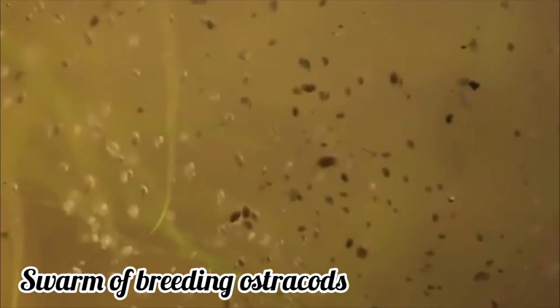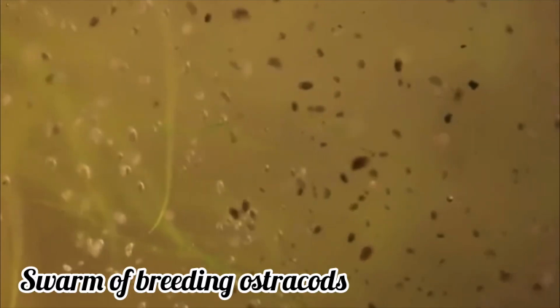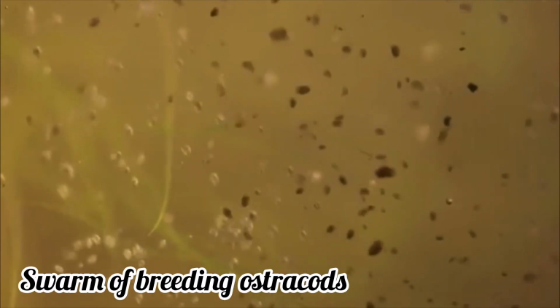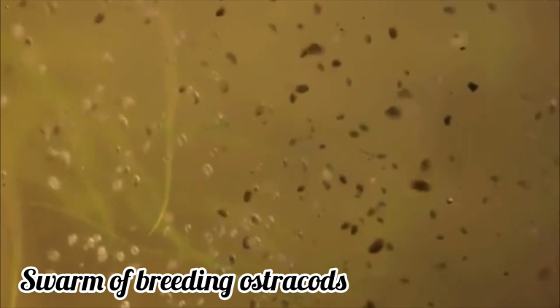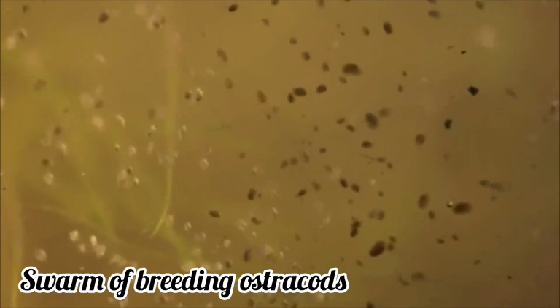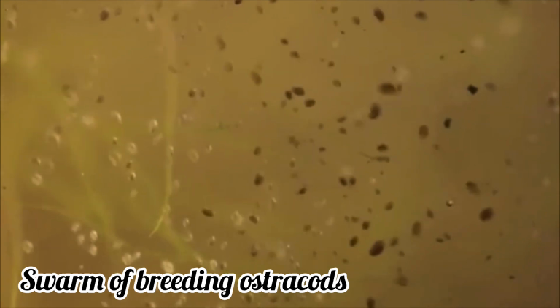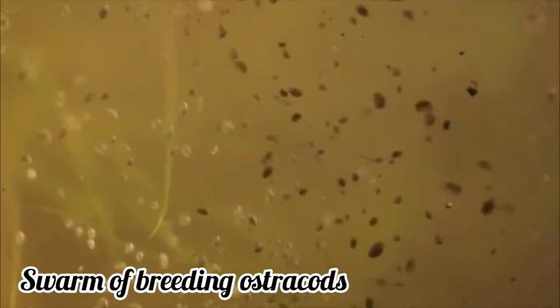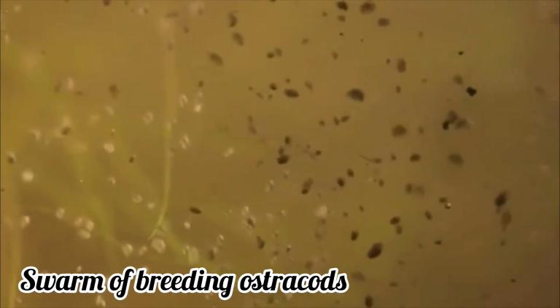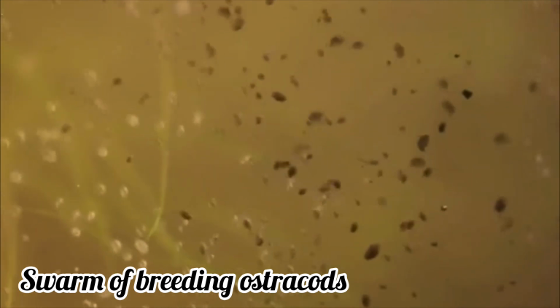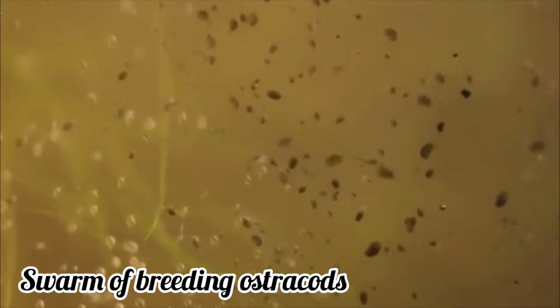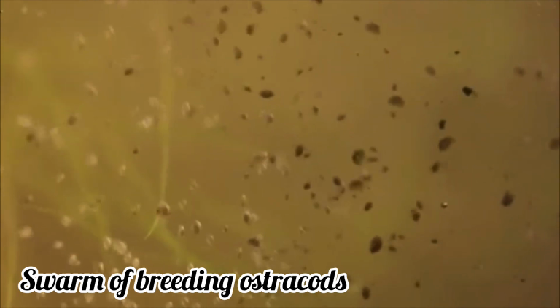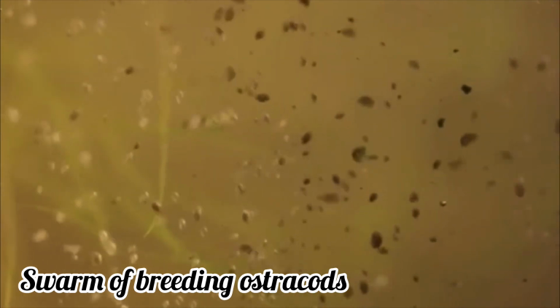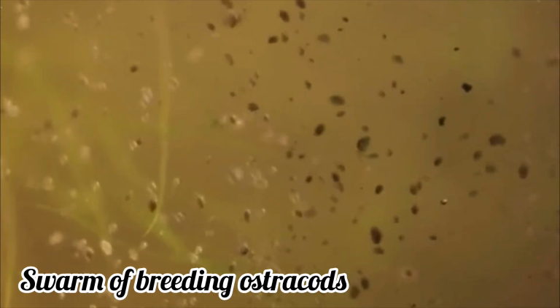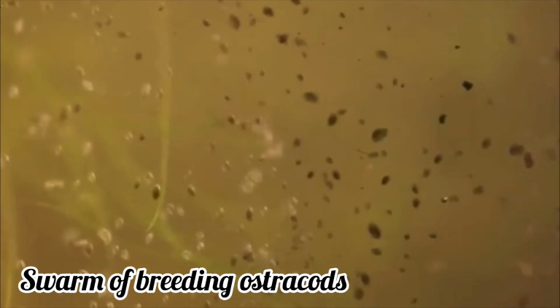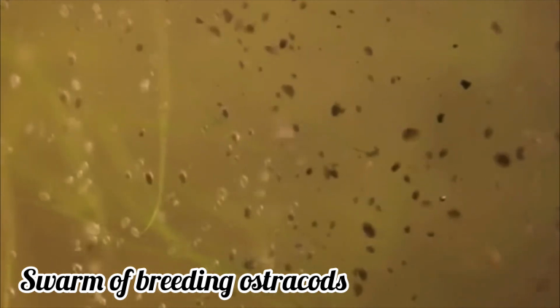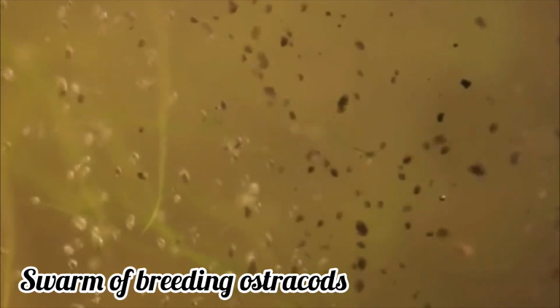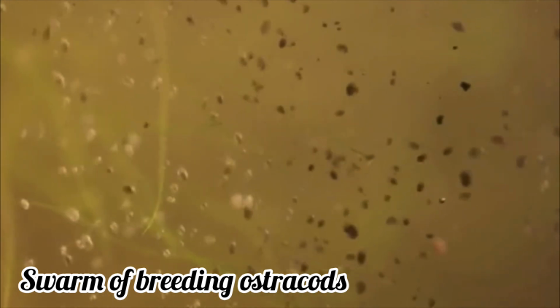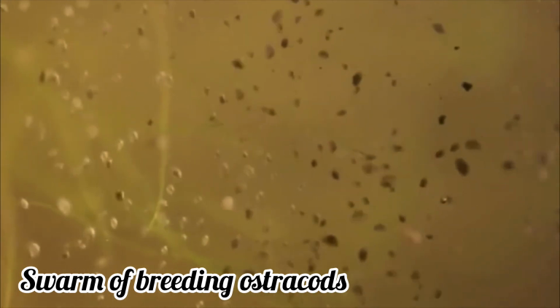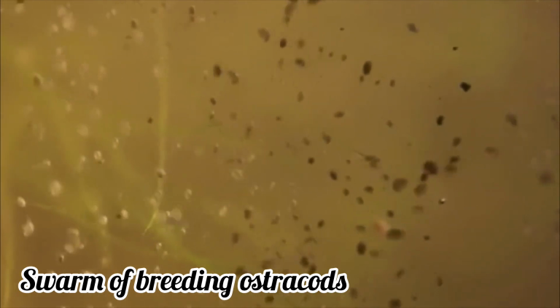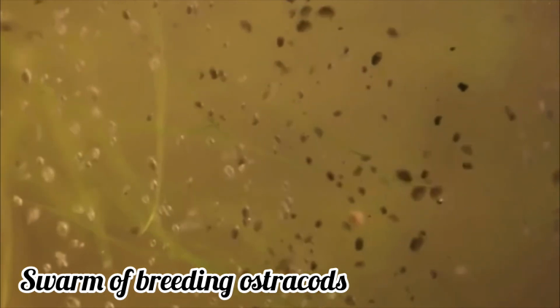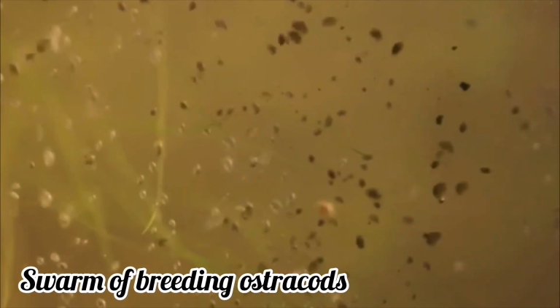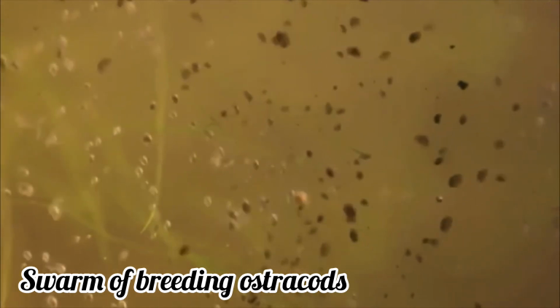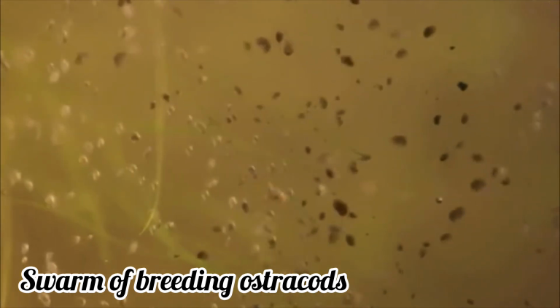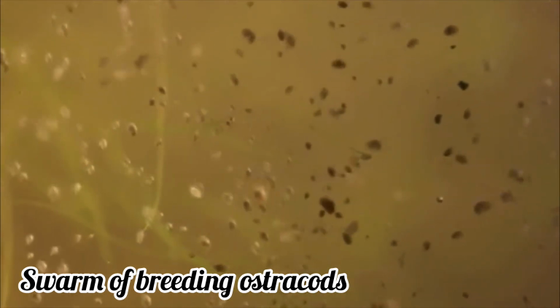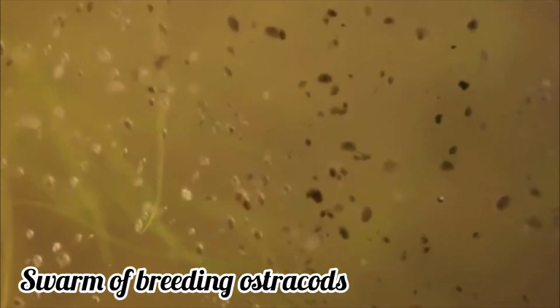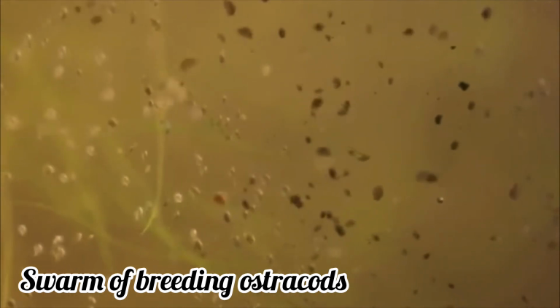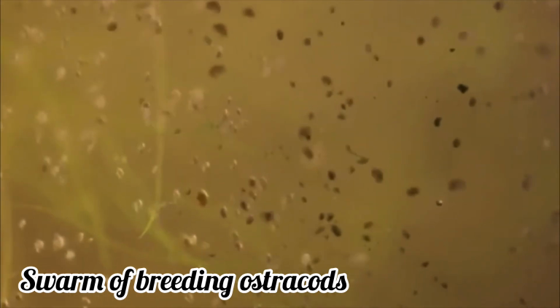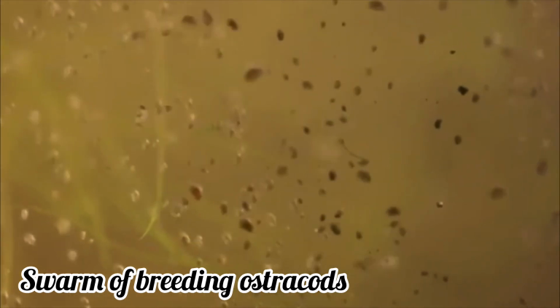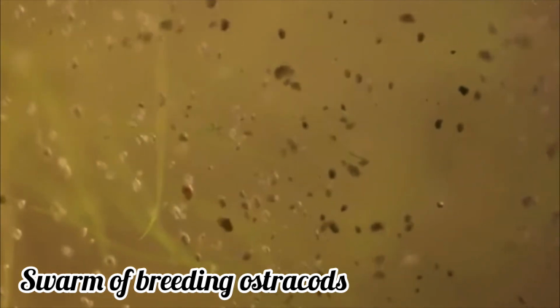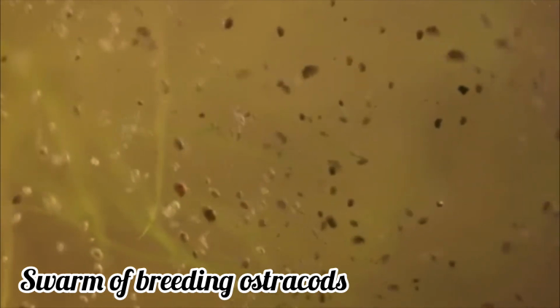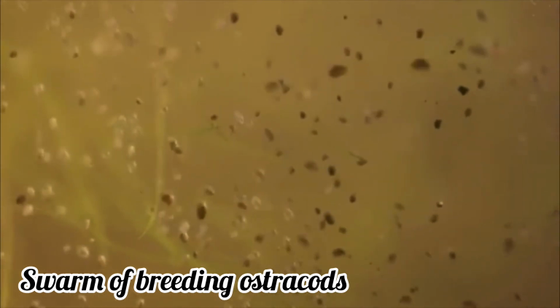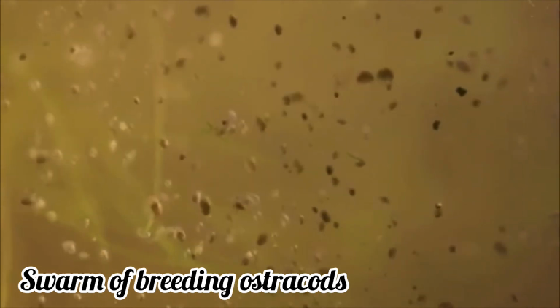Mating typically occurs during swarming, with large numbers of females swimming to join the males.